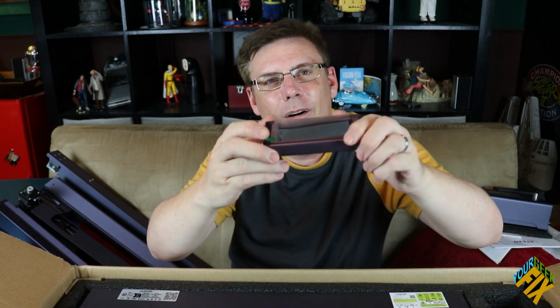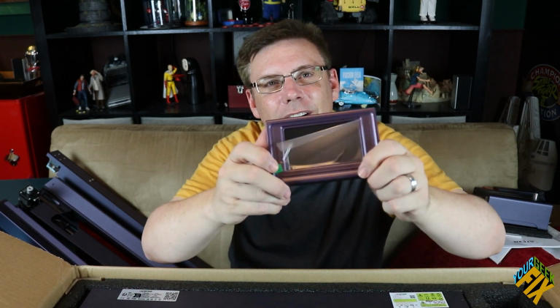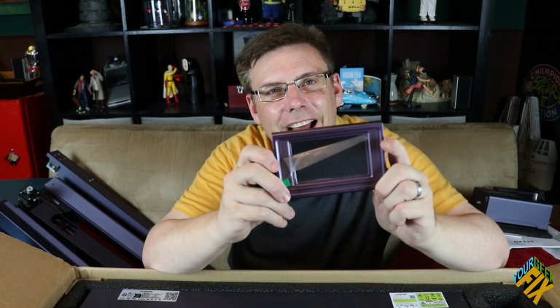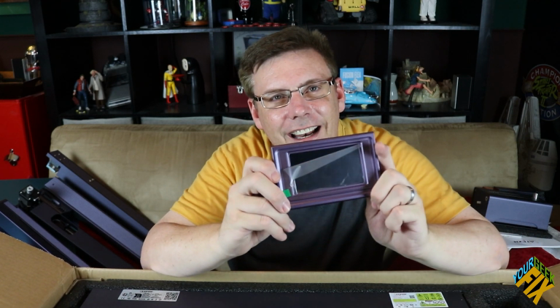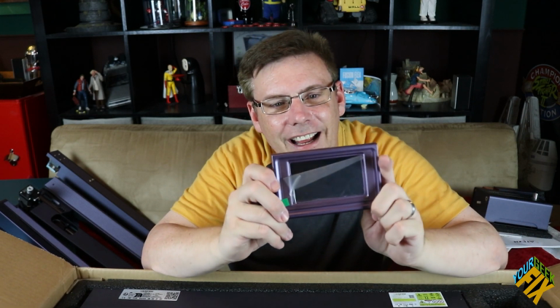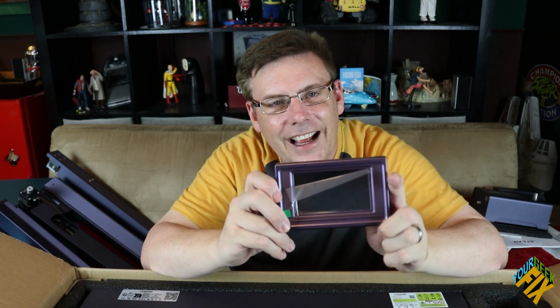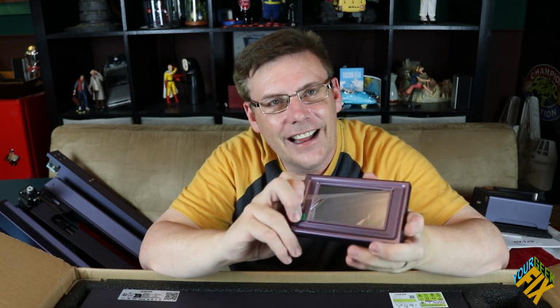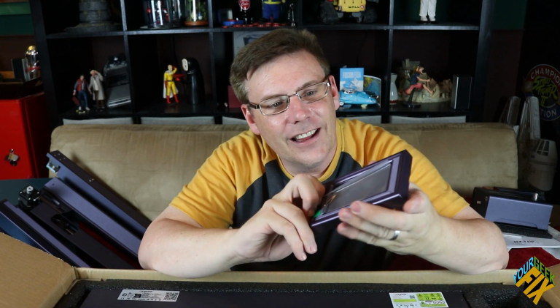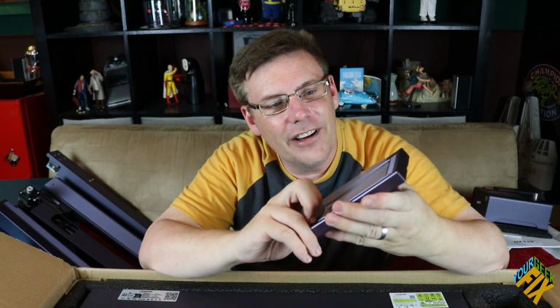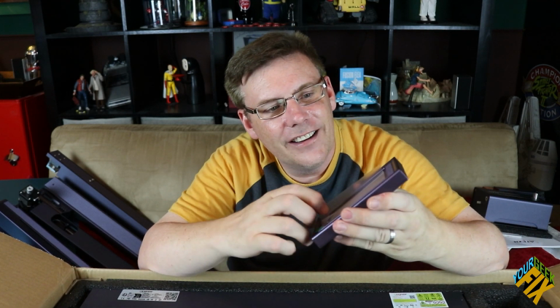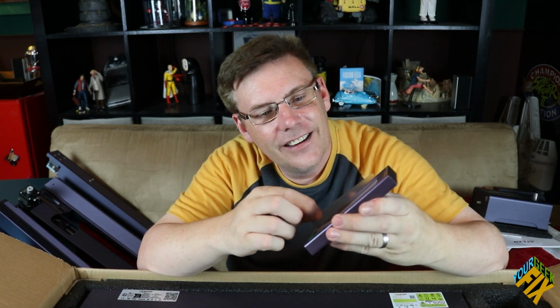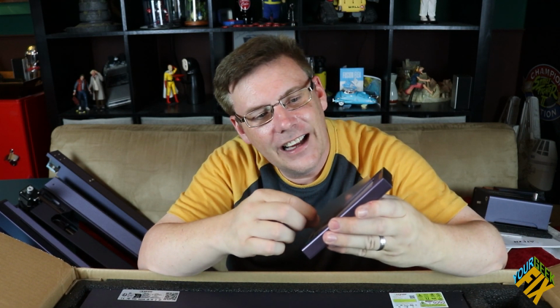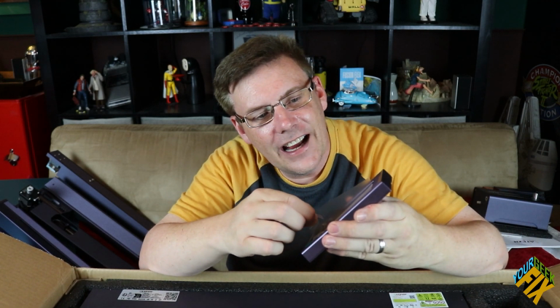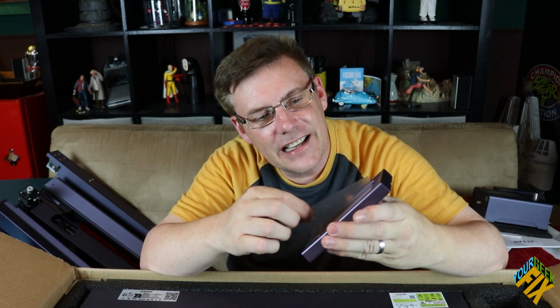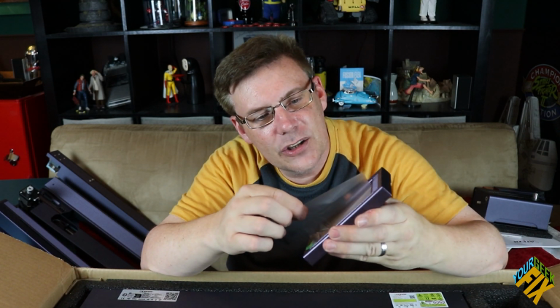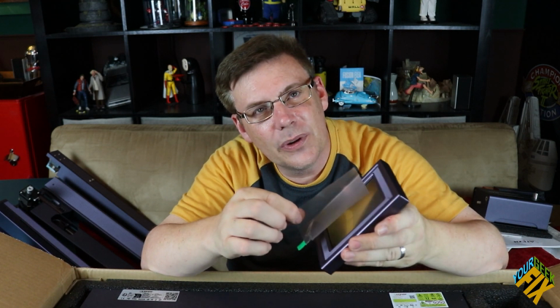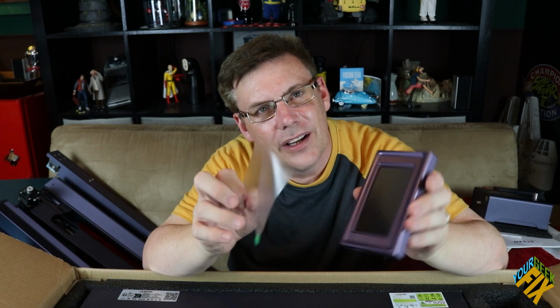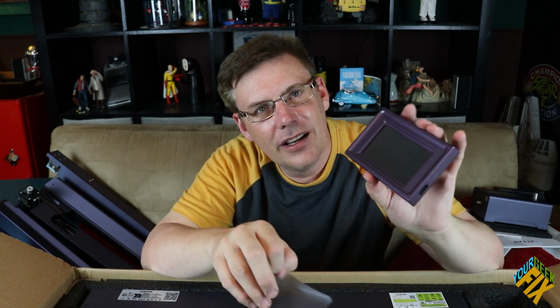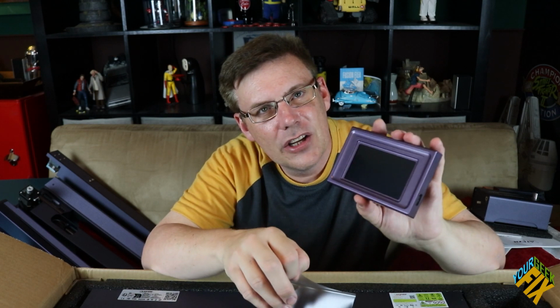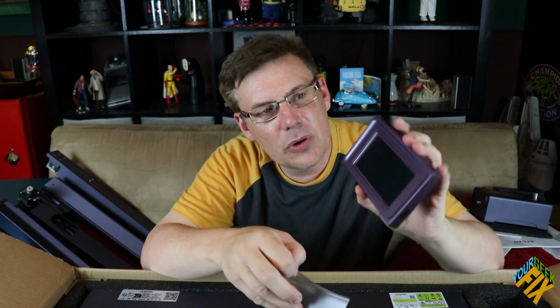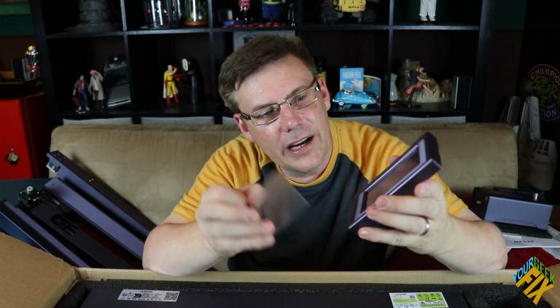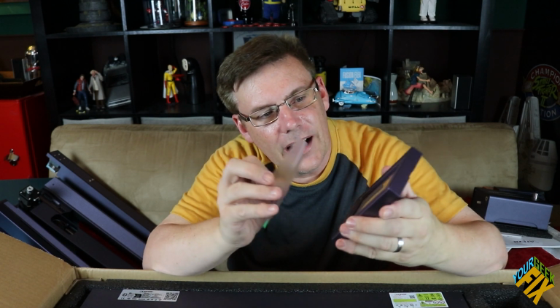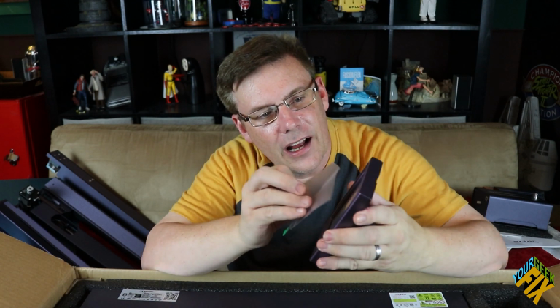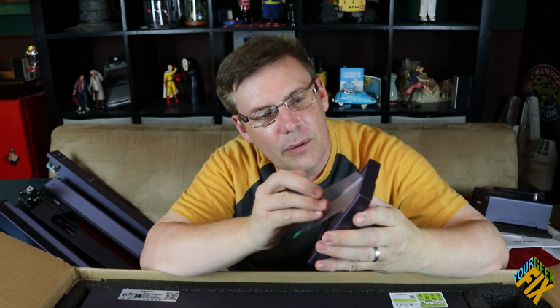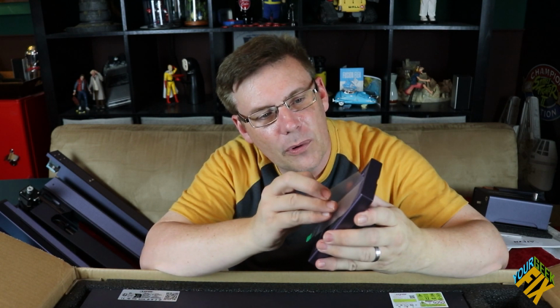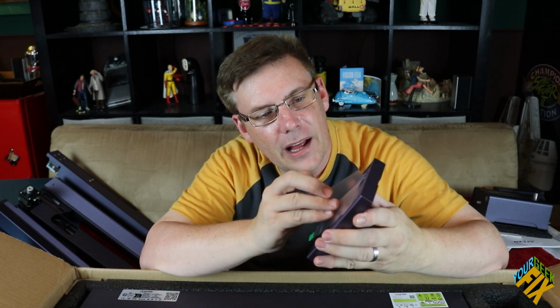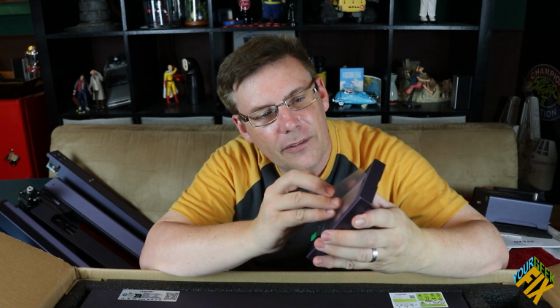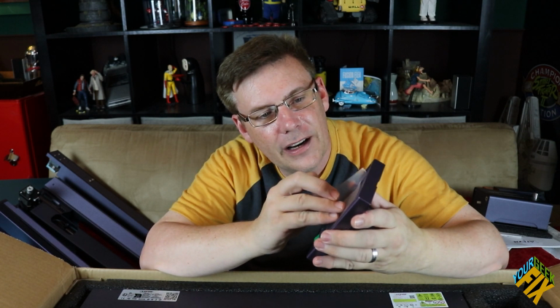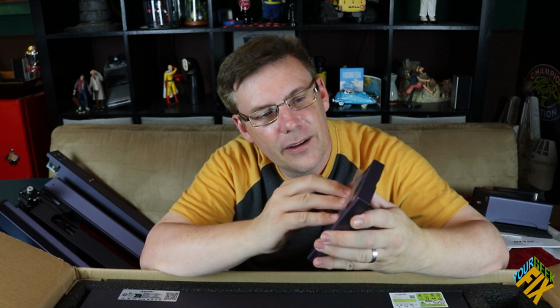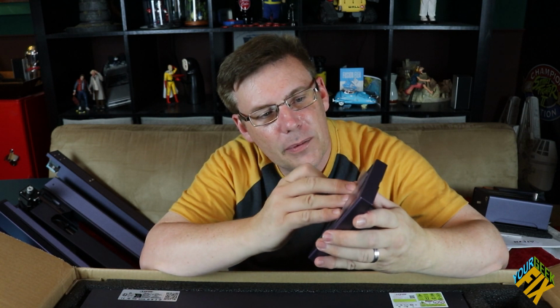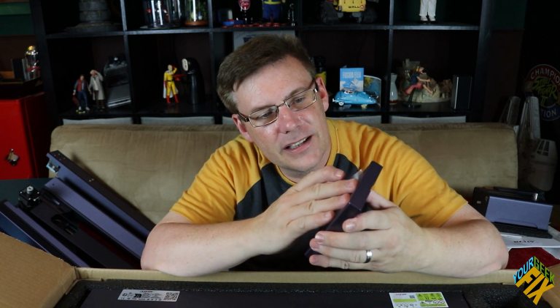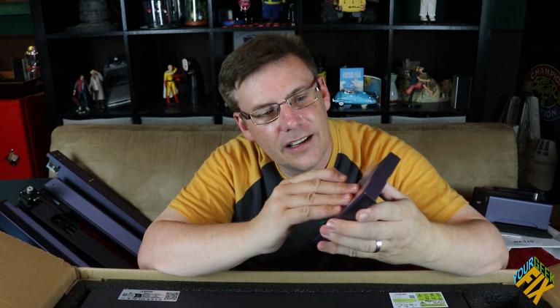Look at that — it has an actual screen. I don't want to pull the protective film off right now, but still.